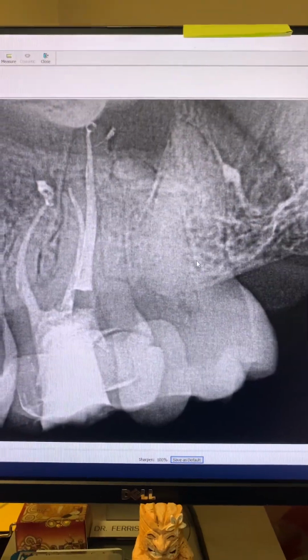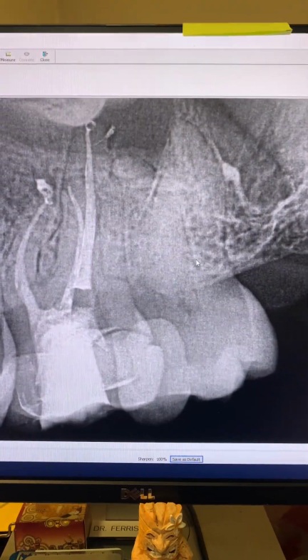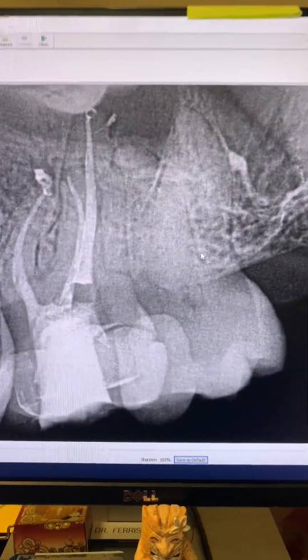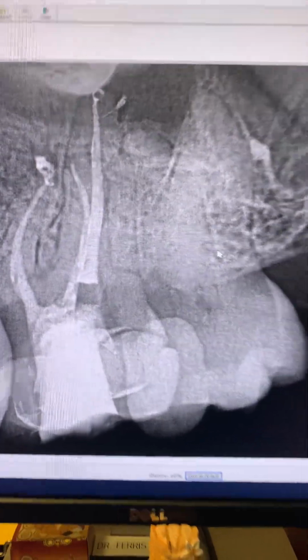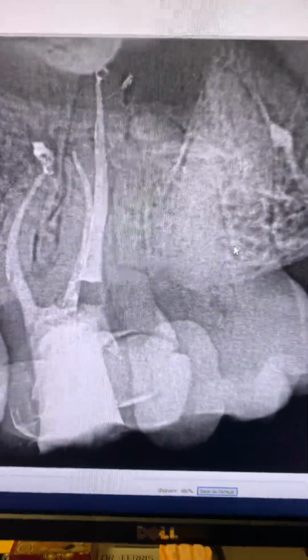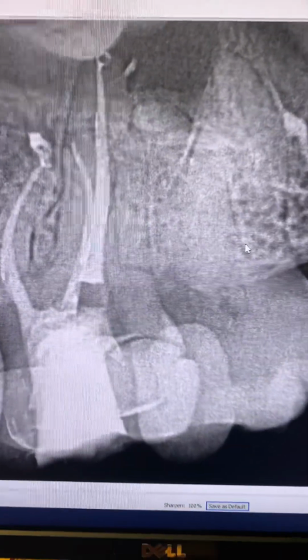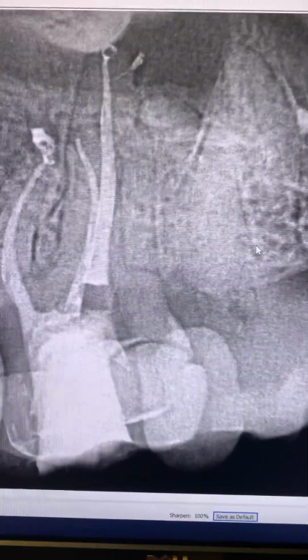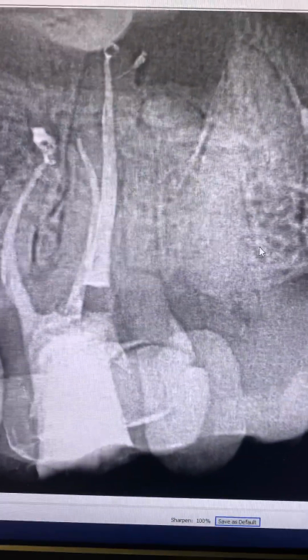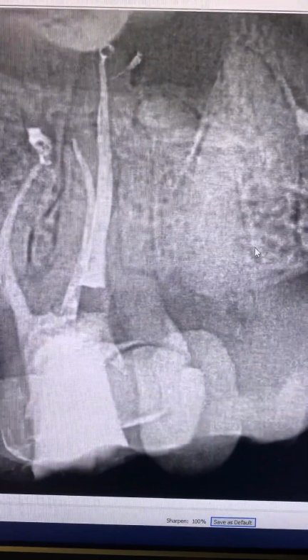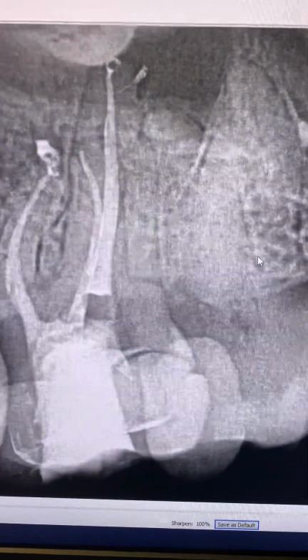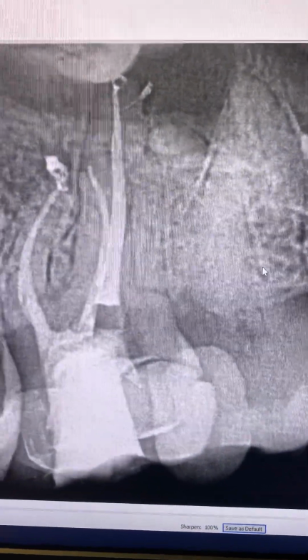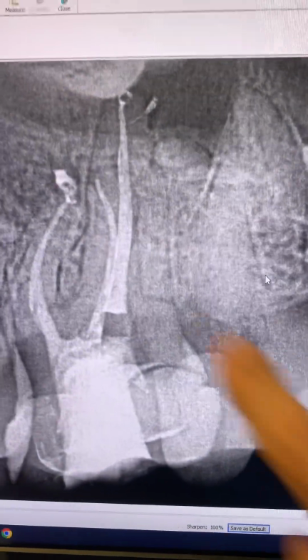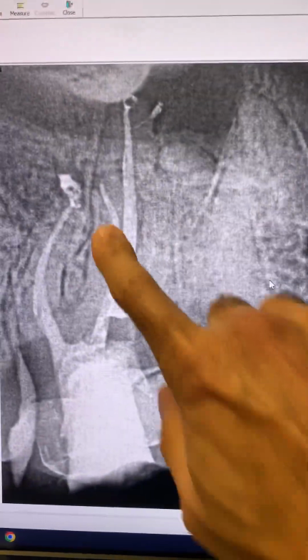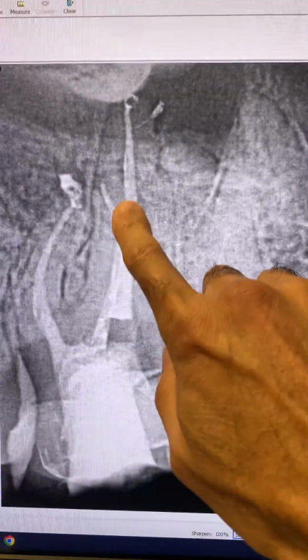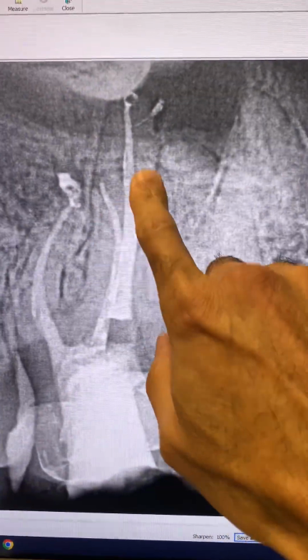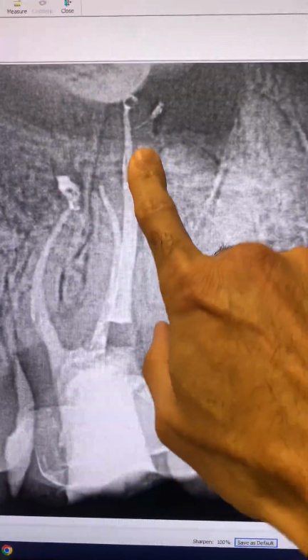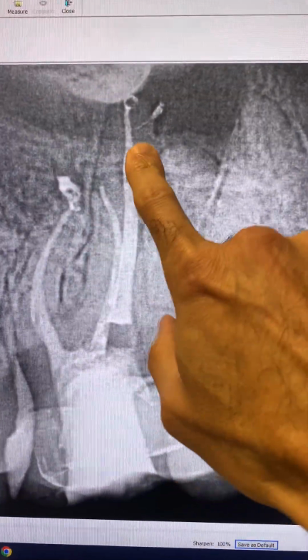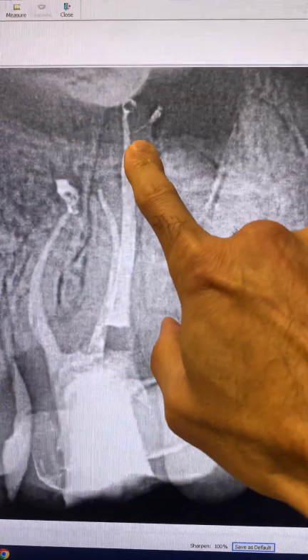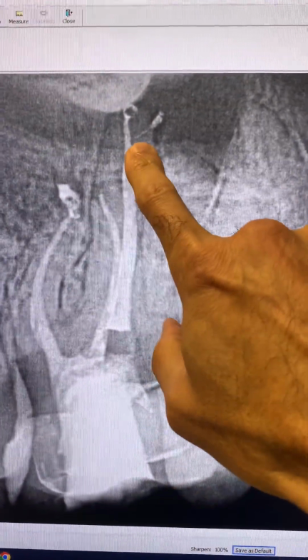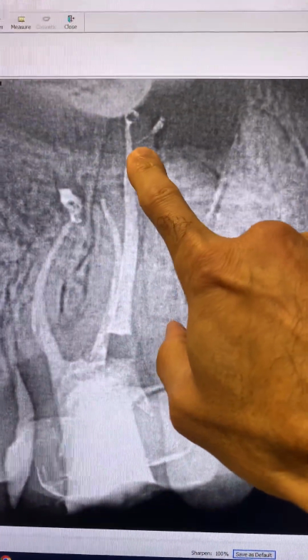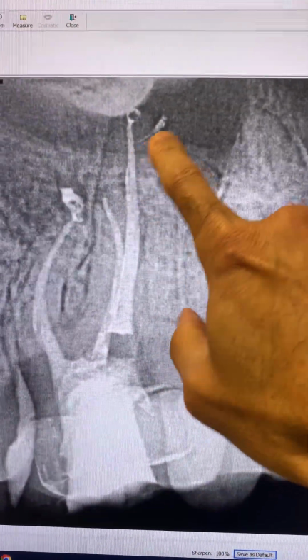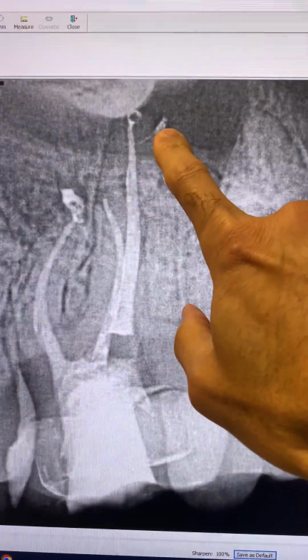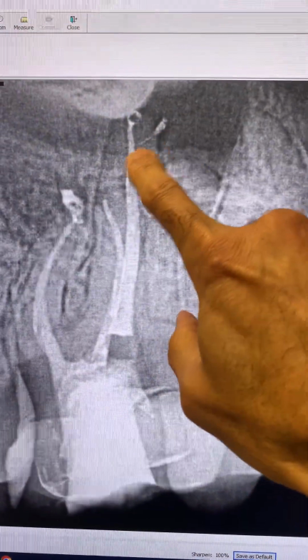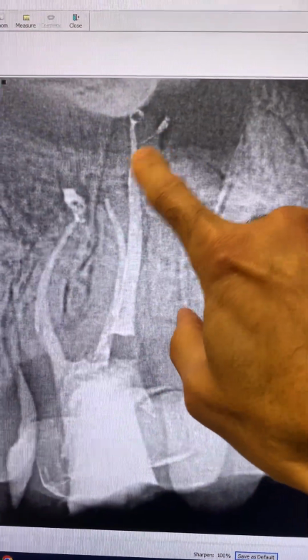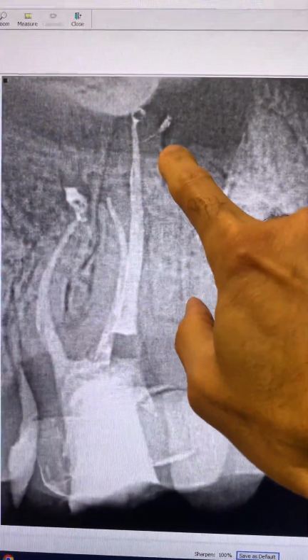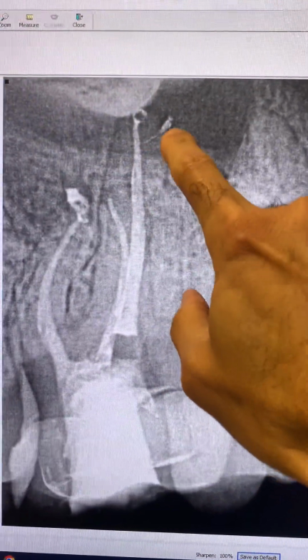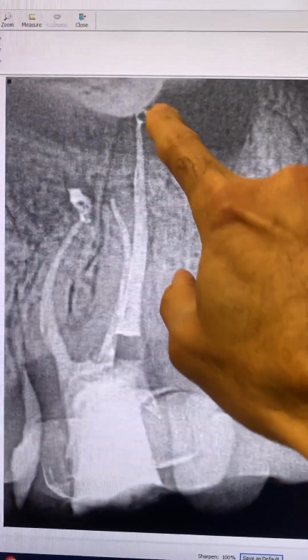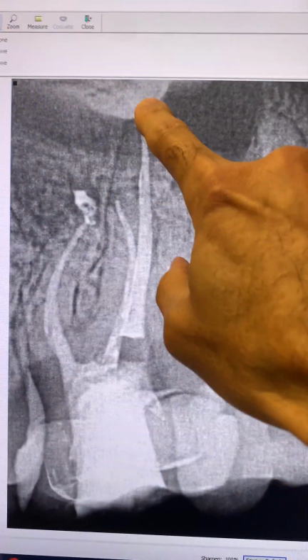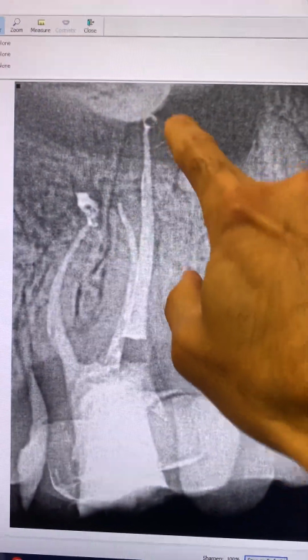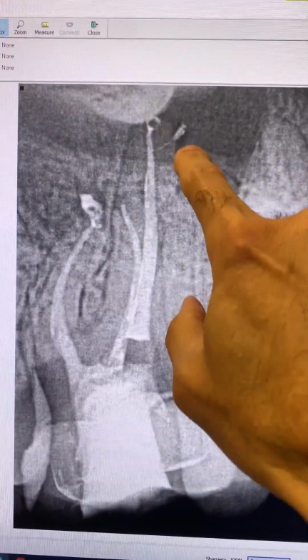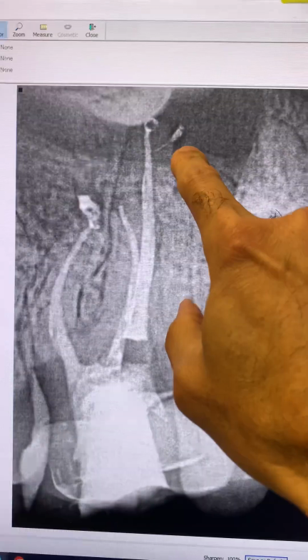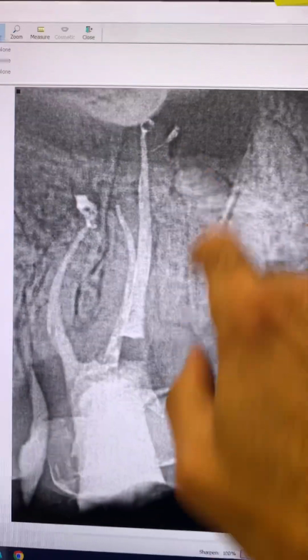As you can see, everything went beautifully. Nice lateral right into that lesion there.